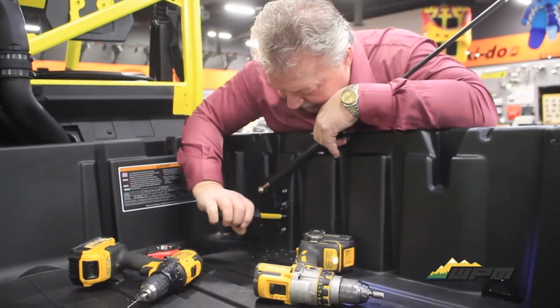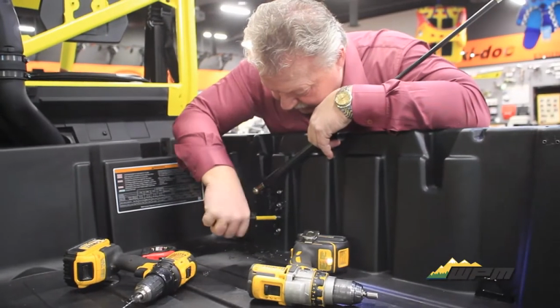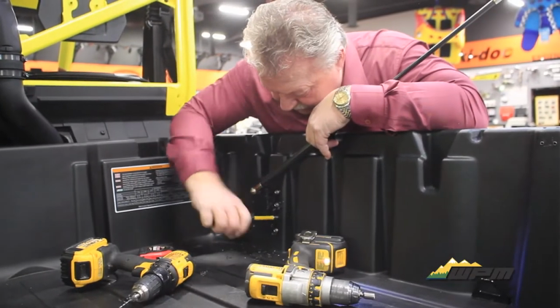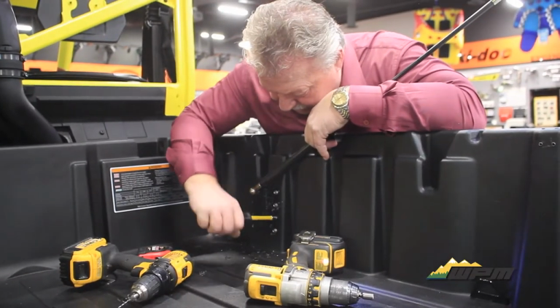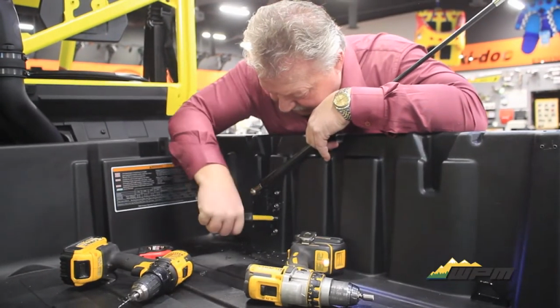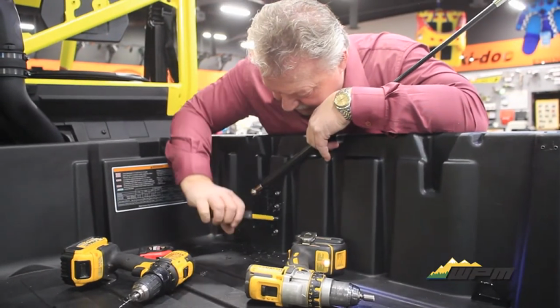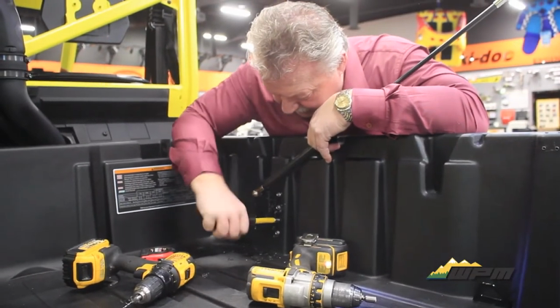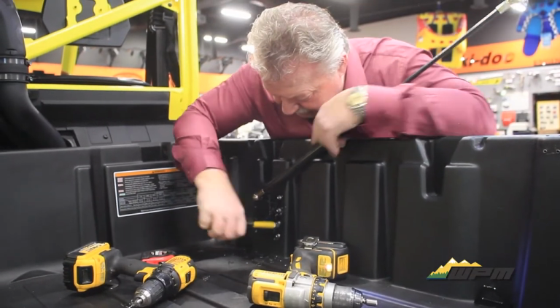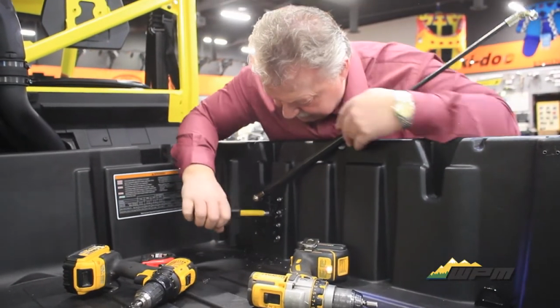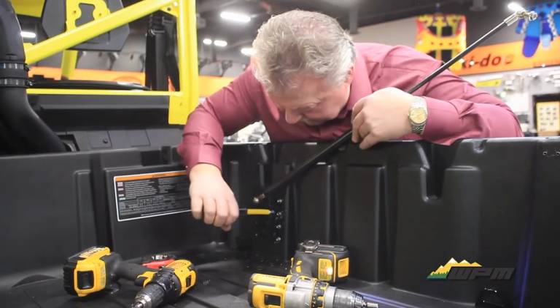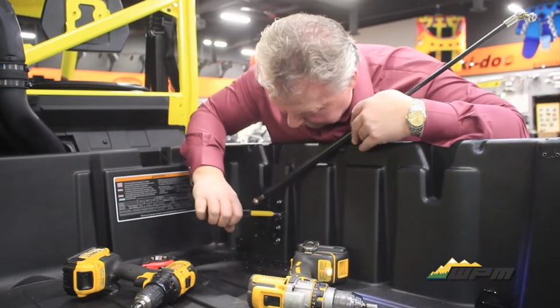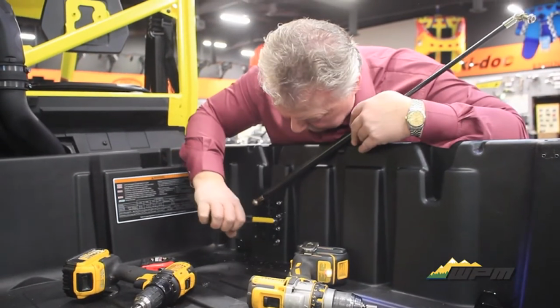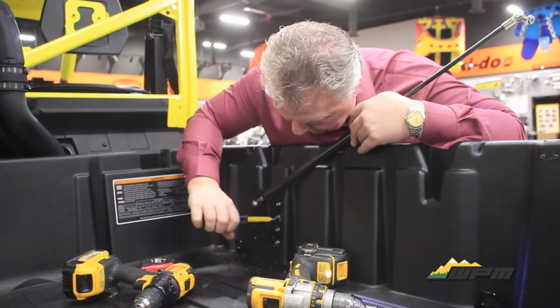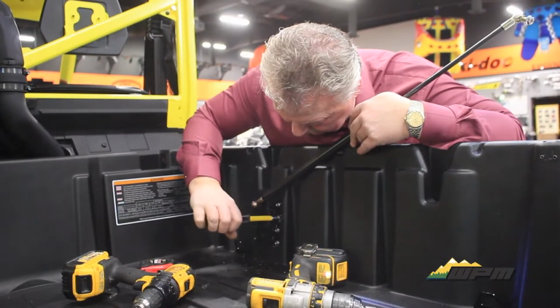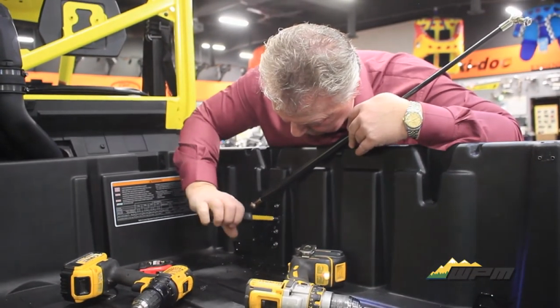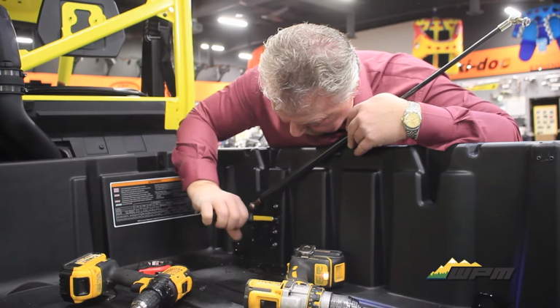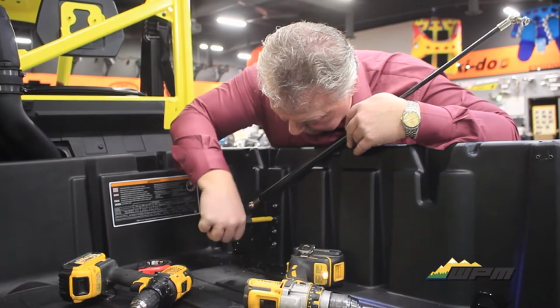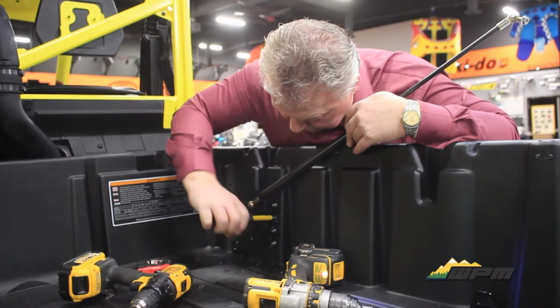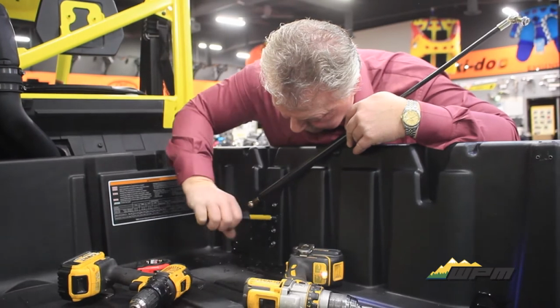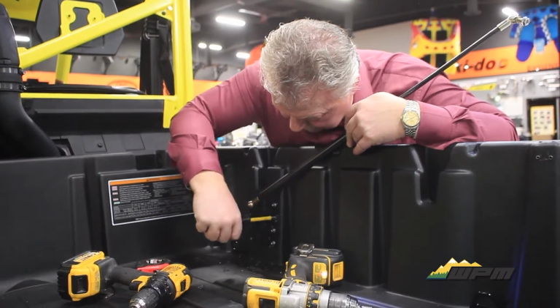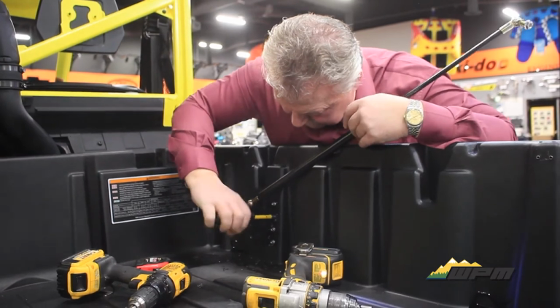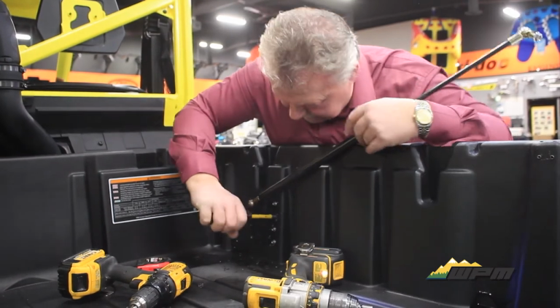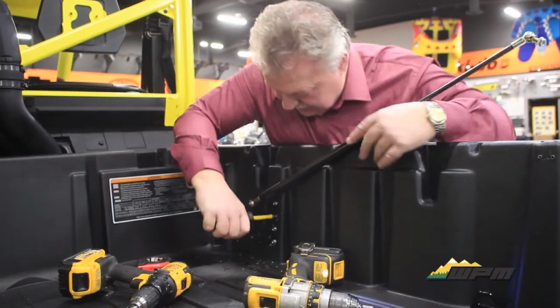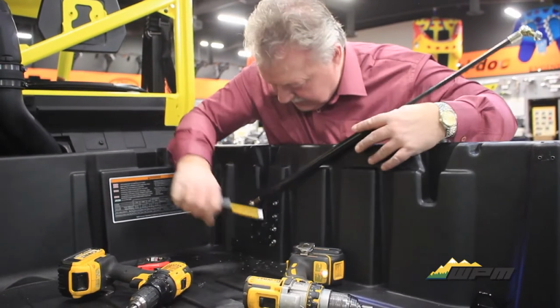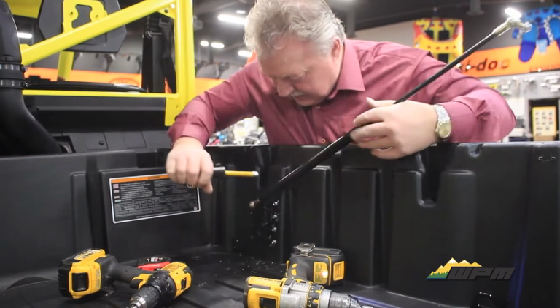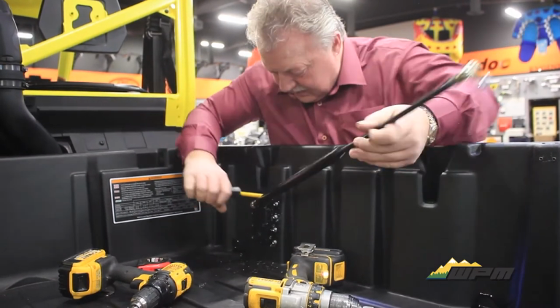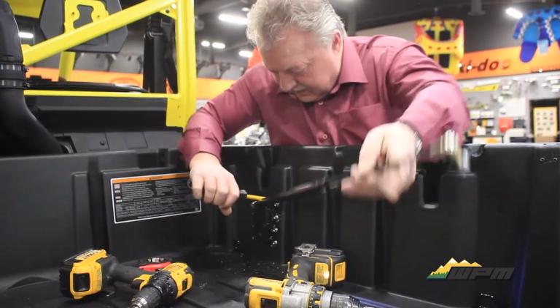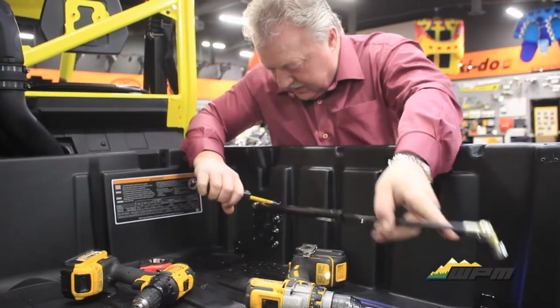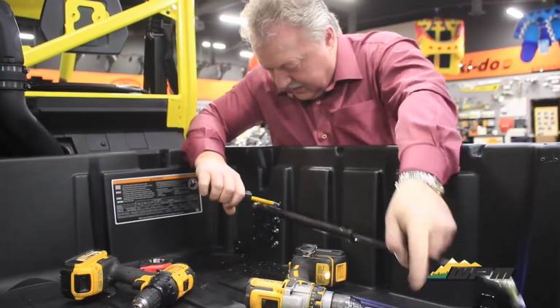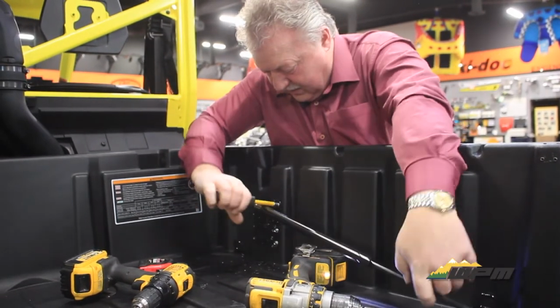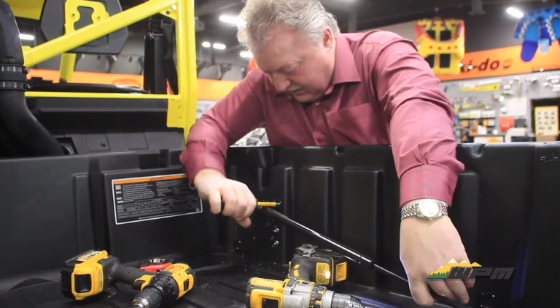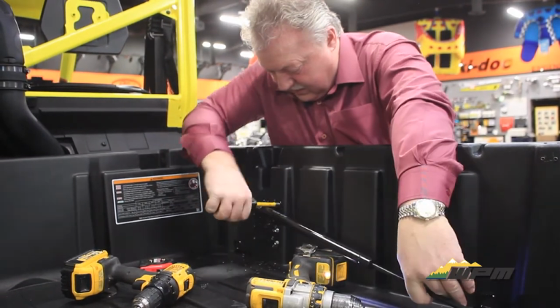They're all in, so what I'll do is just double-check with a hand nut driver so we don't strip them out.